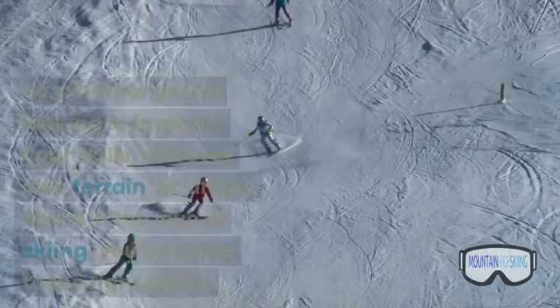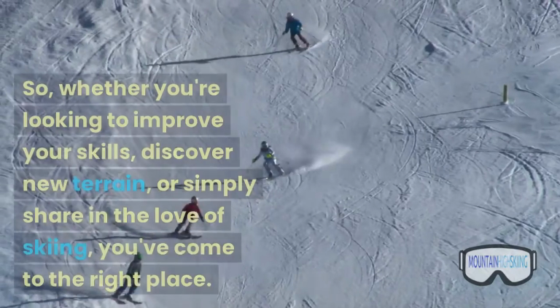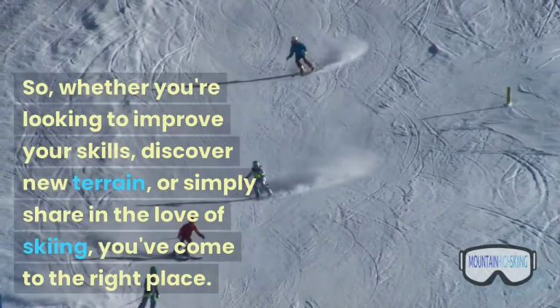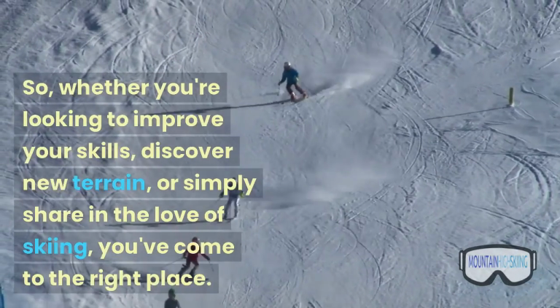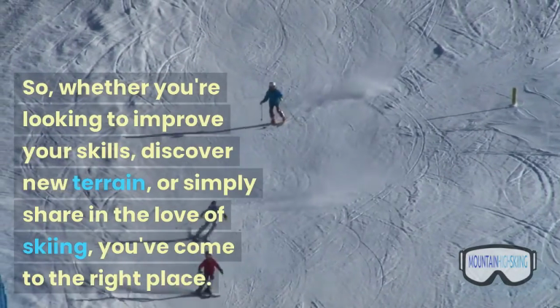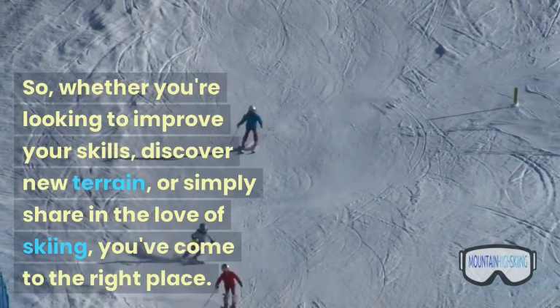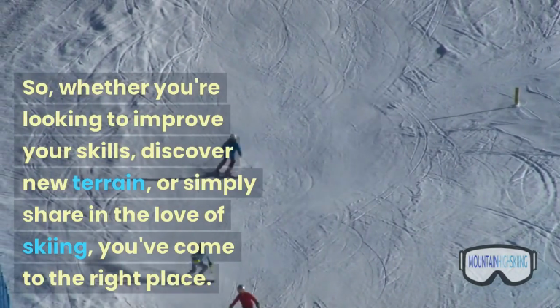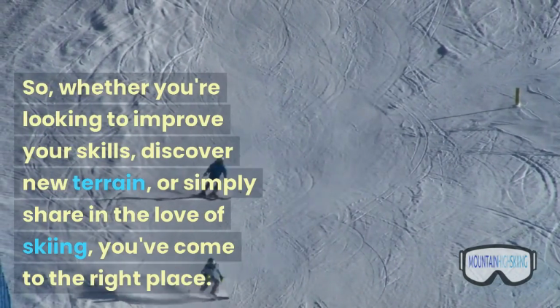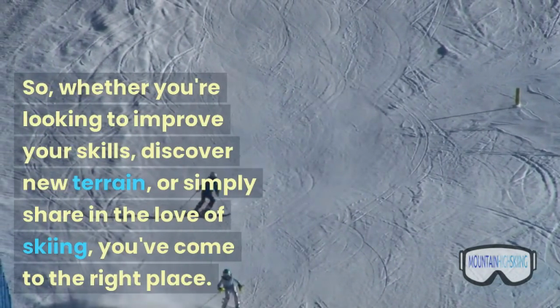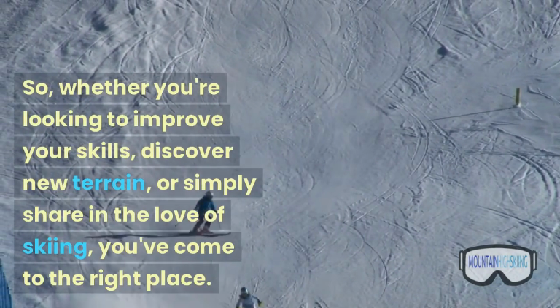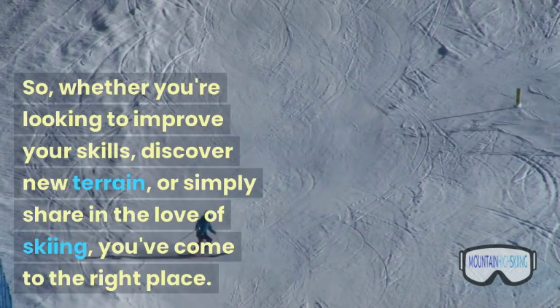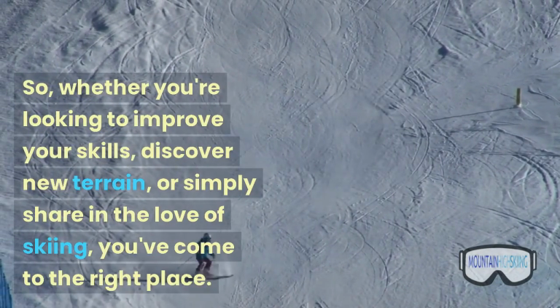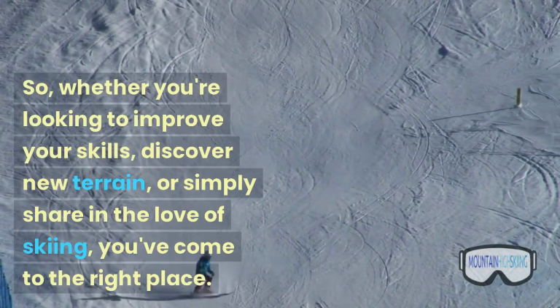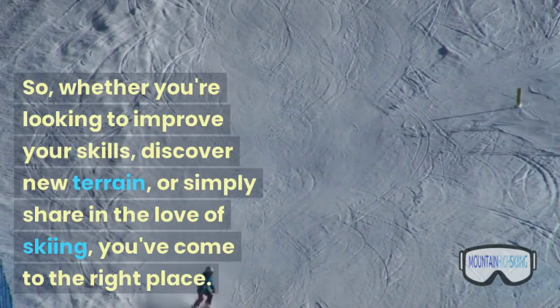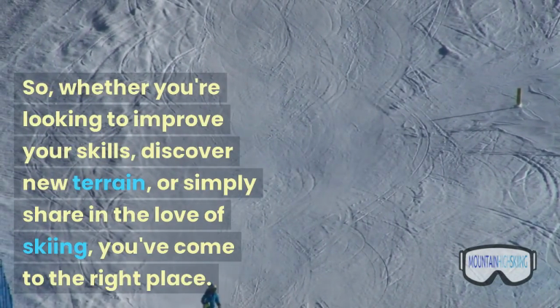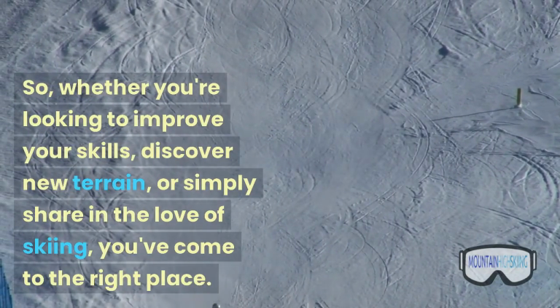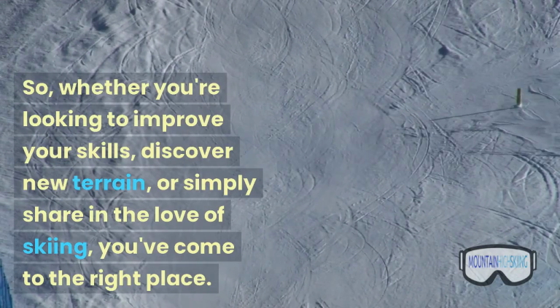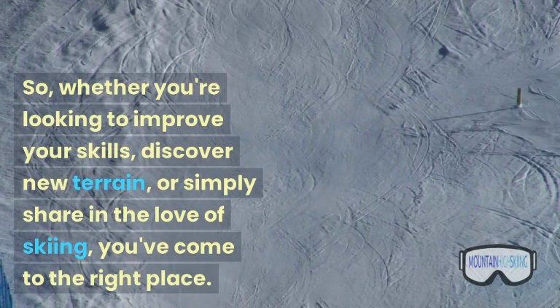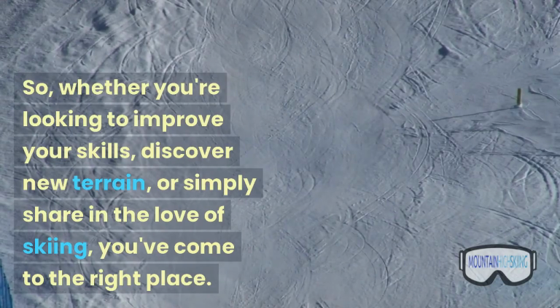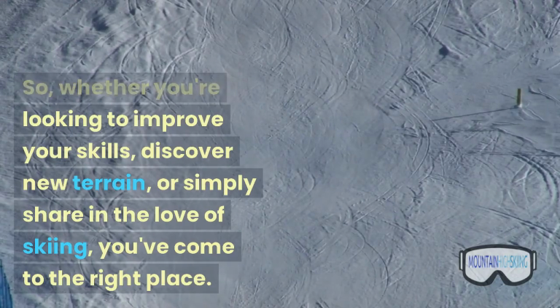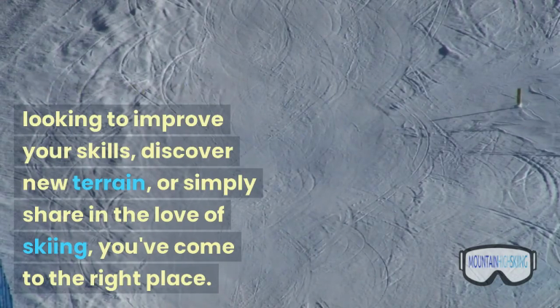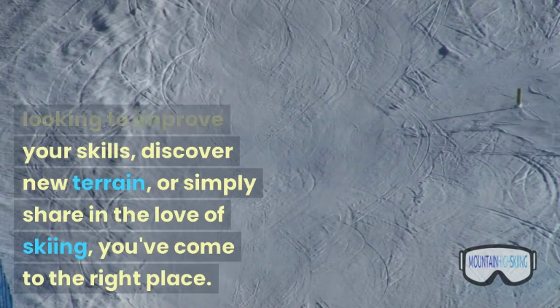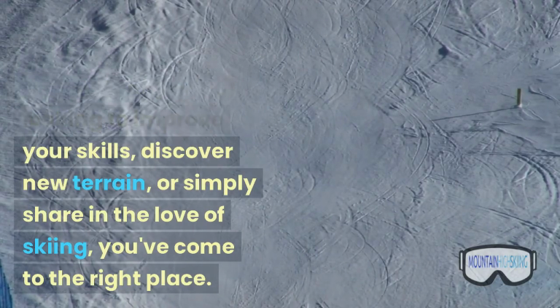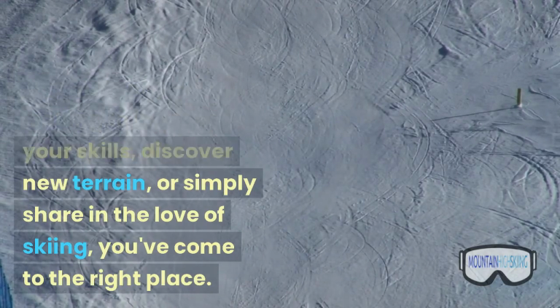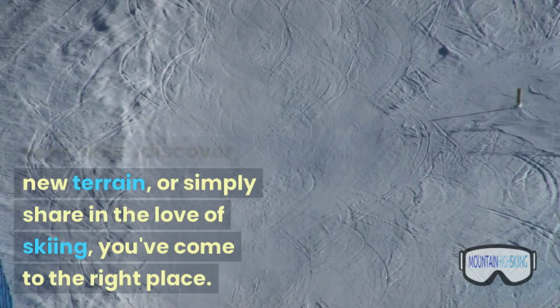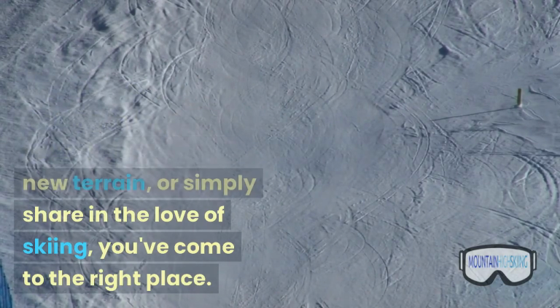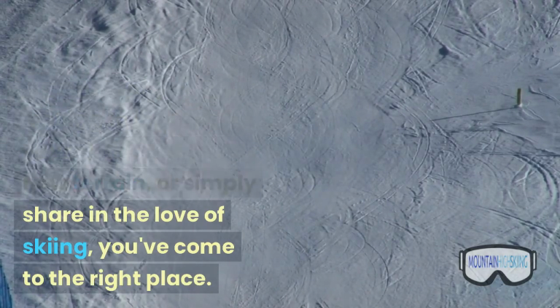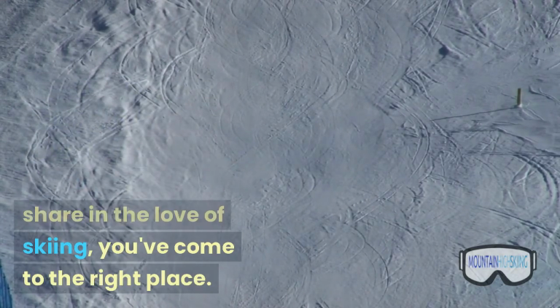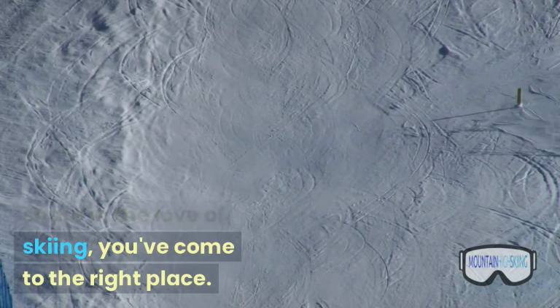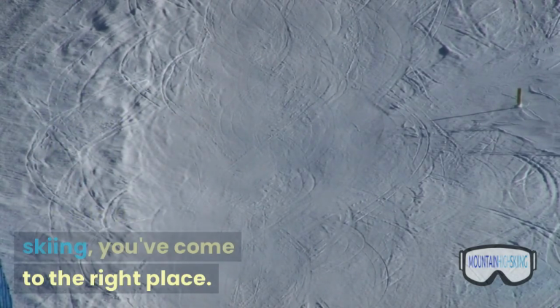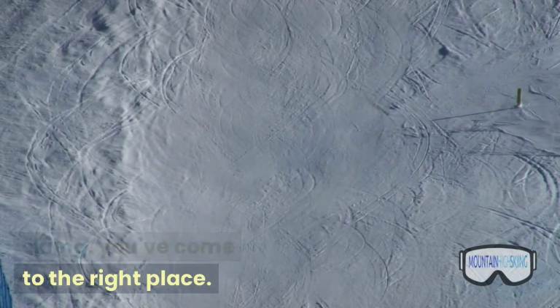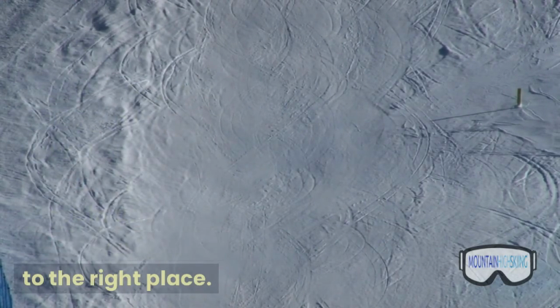Whether you're looking to improve your skills, discover new terrain, or simply share in the love of skiing, you've come to the right place.